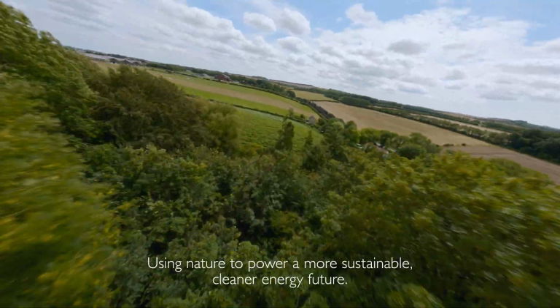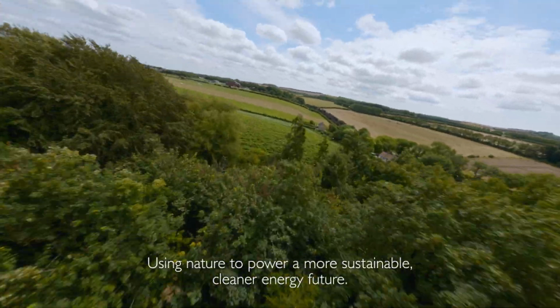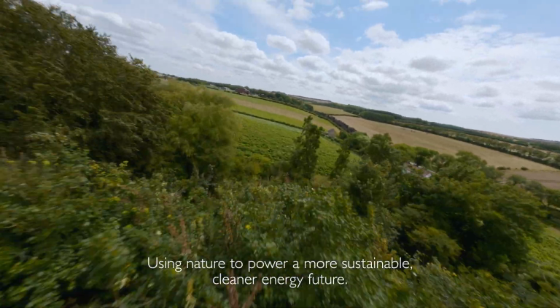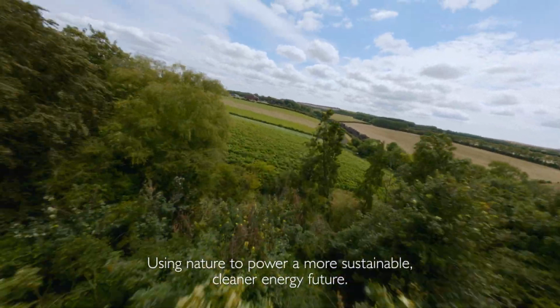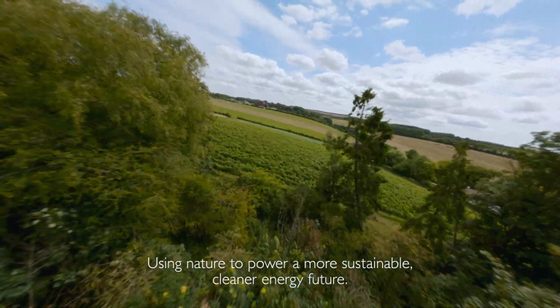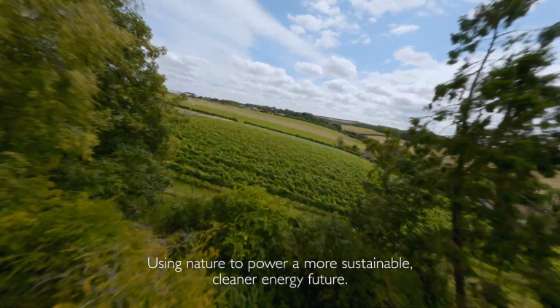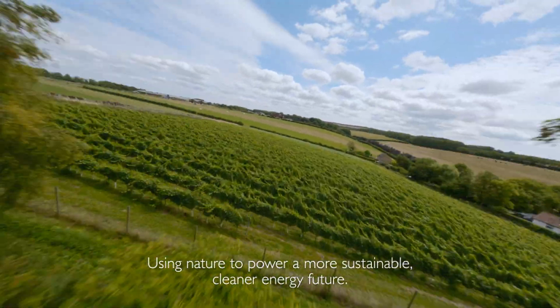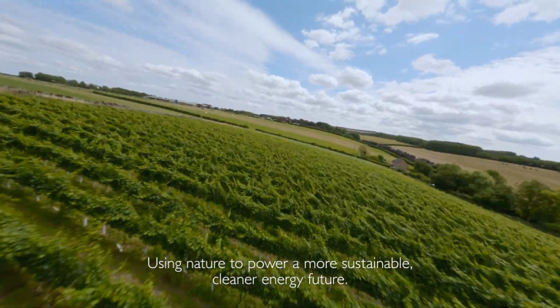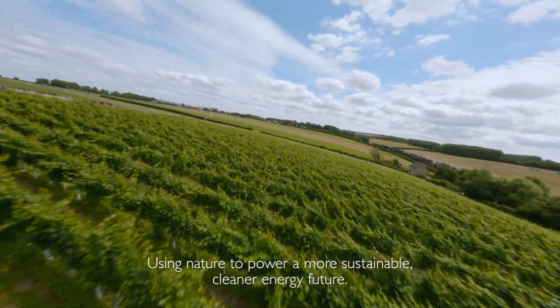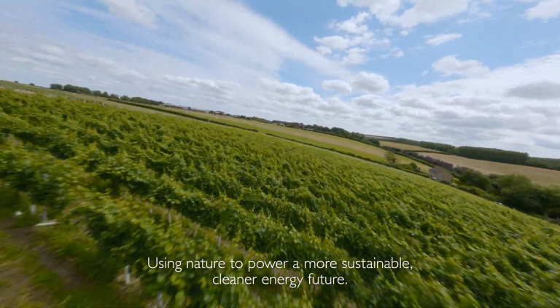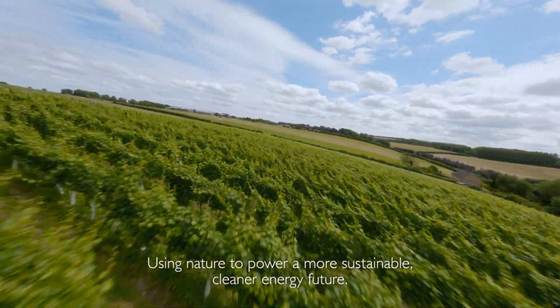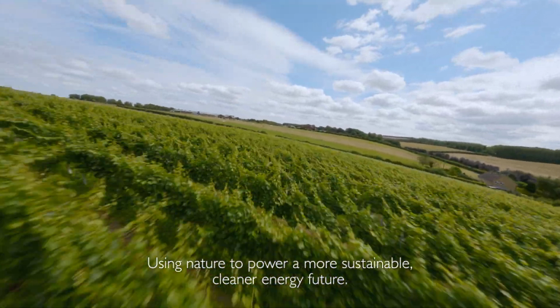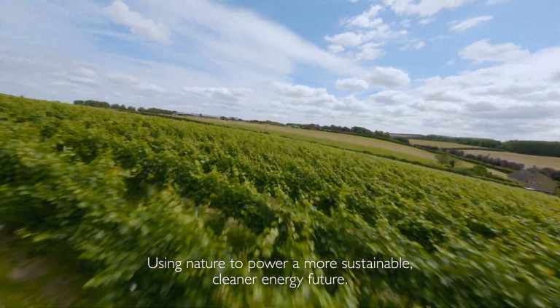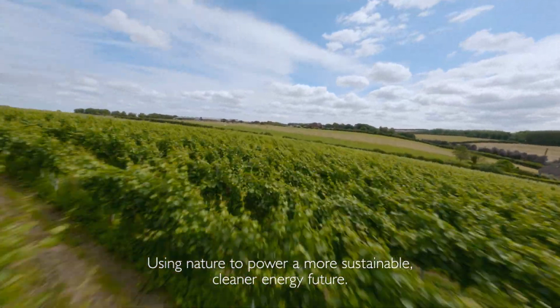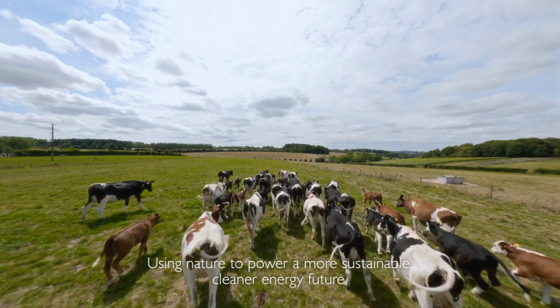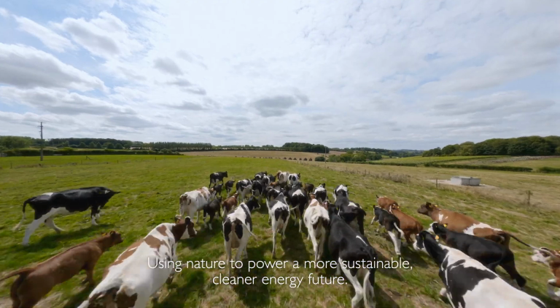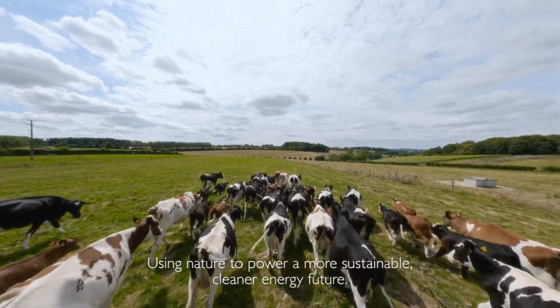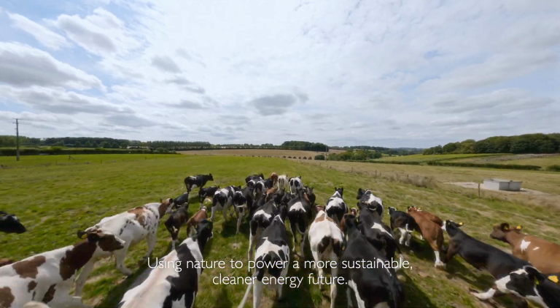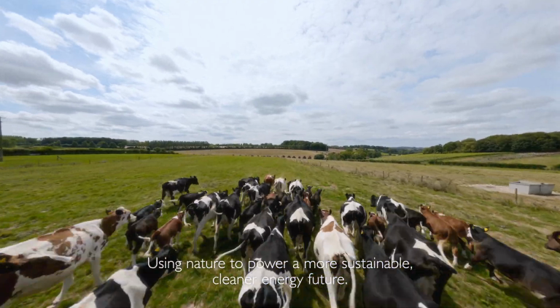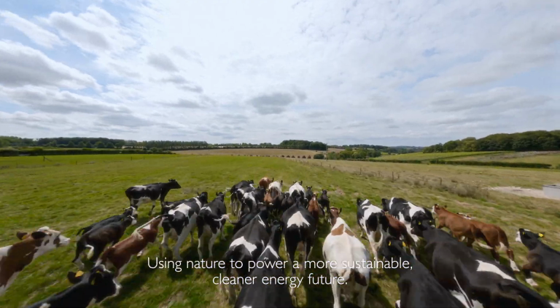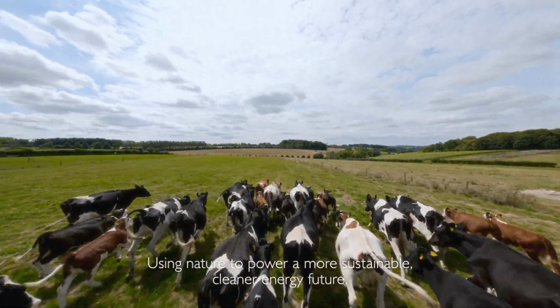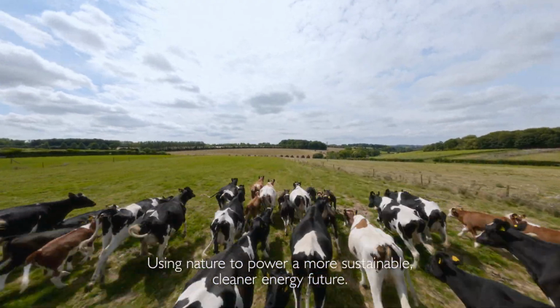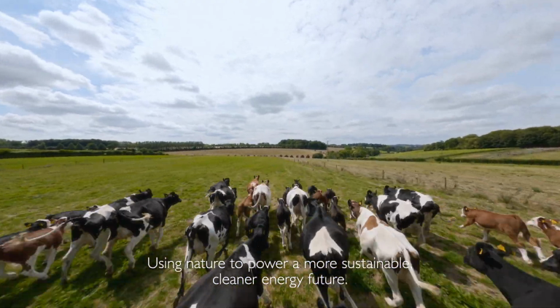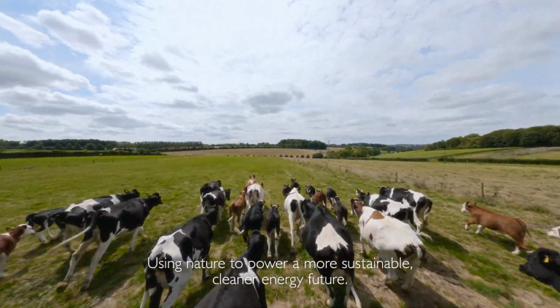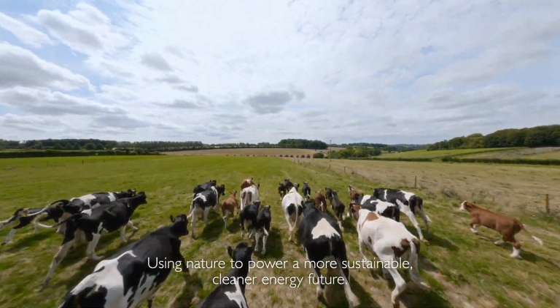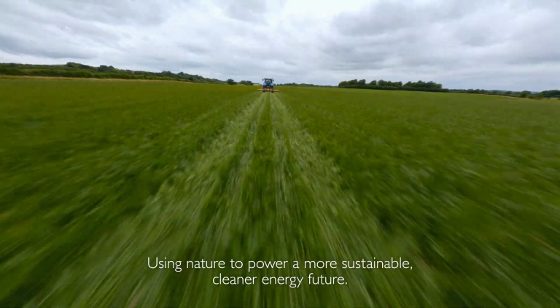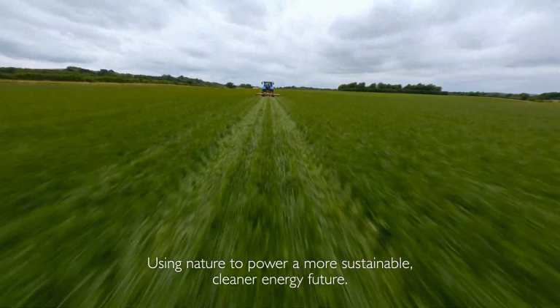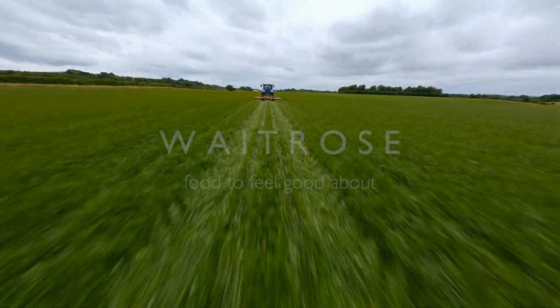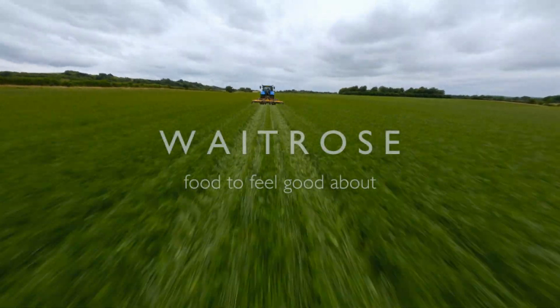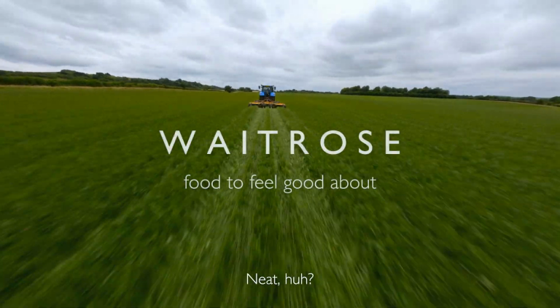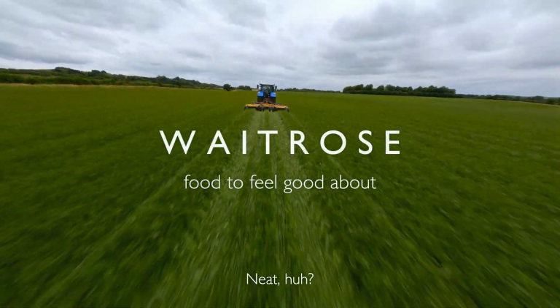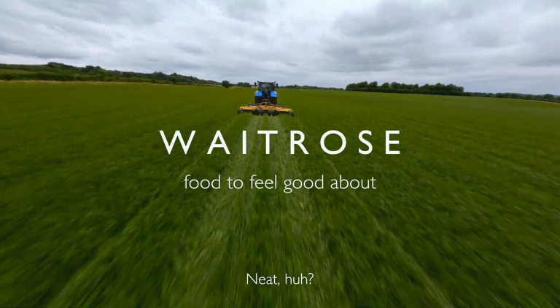Using nature to power a more sustainable, cleaner energy future. Neat, huh?